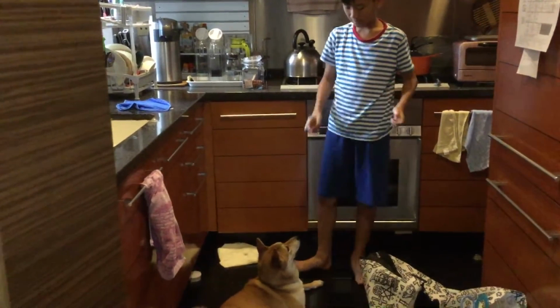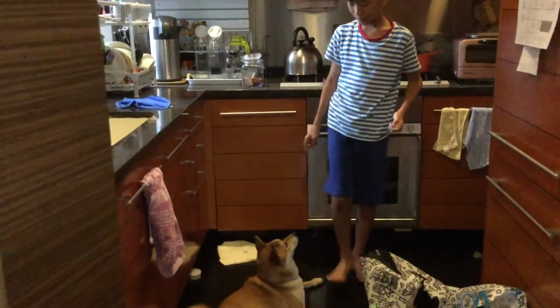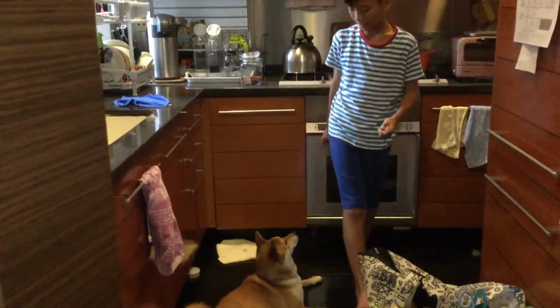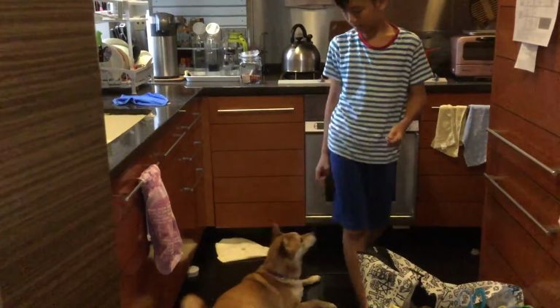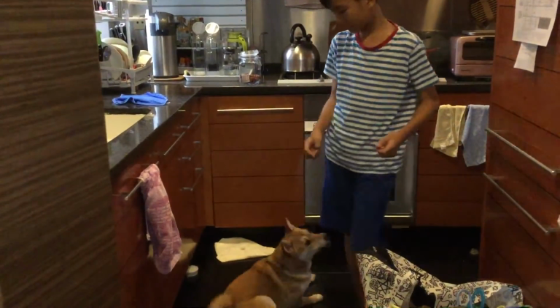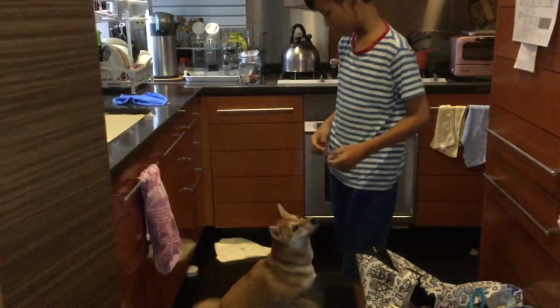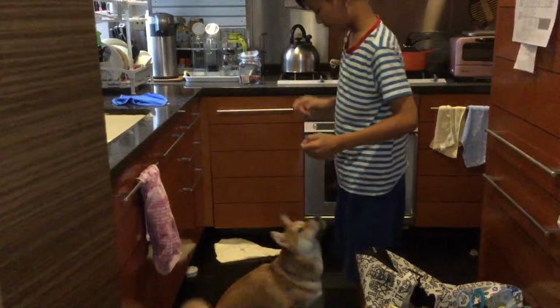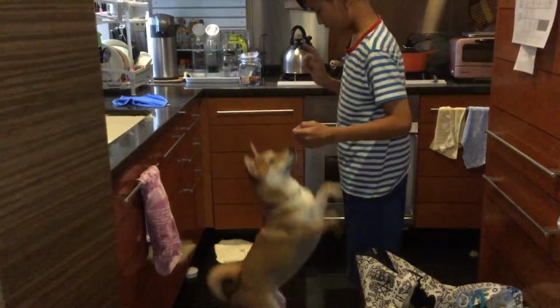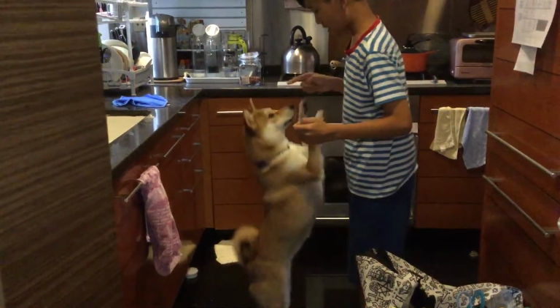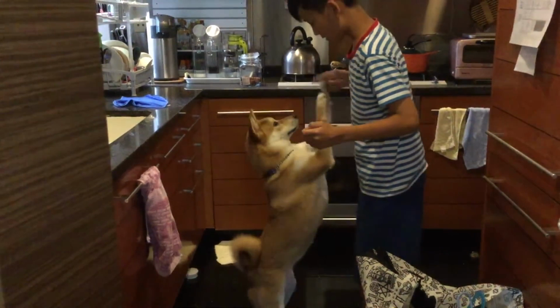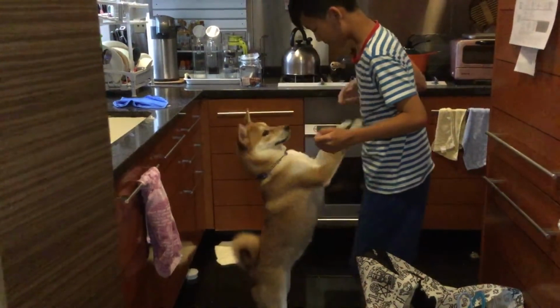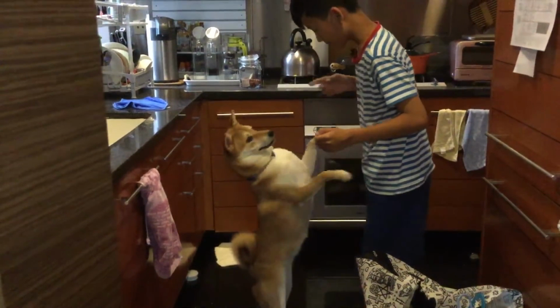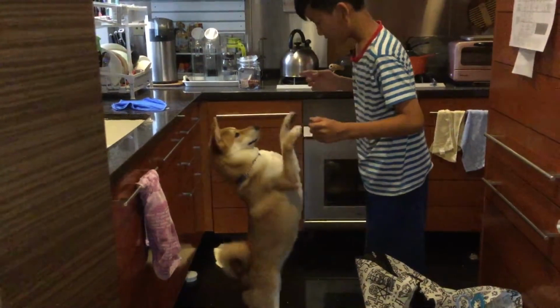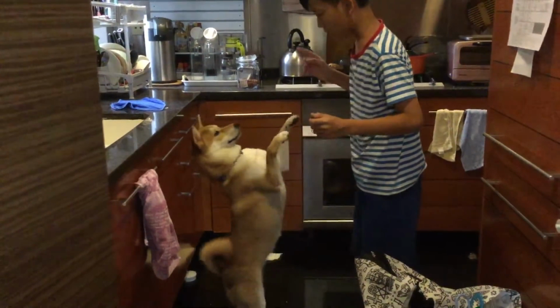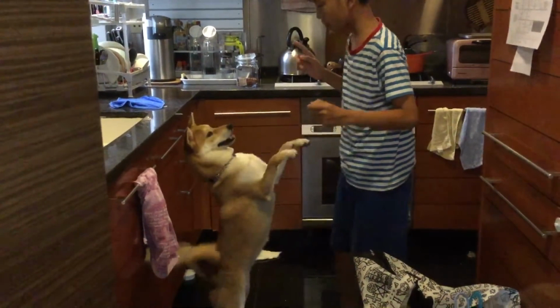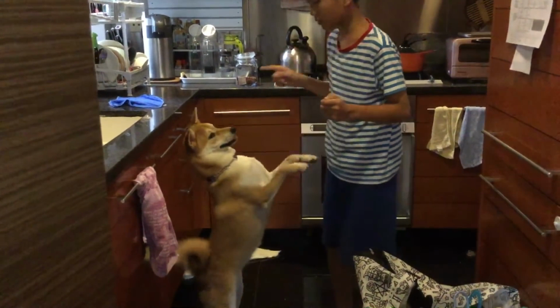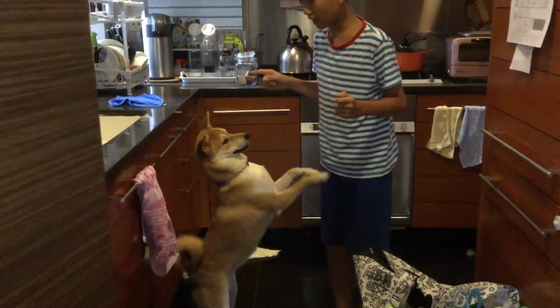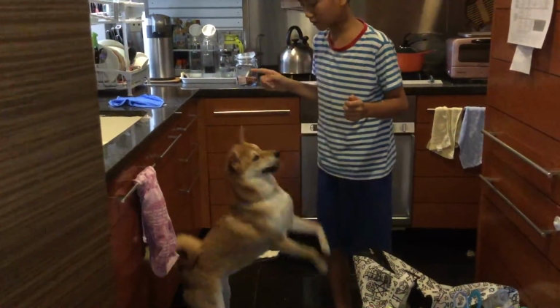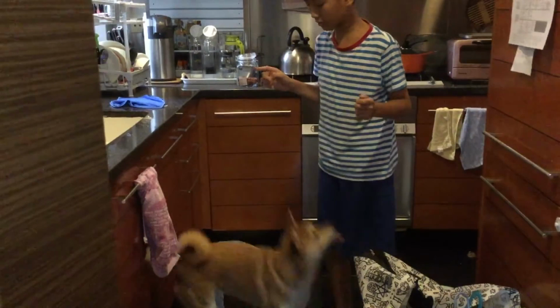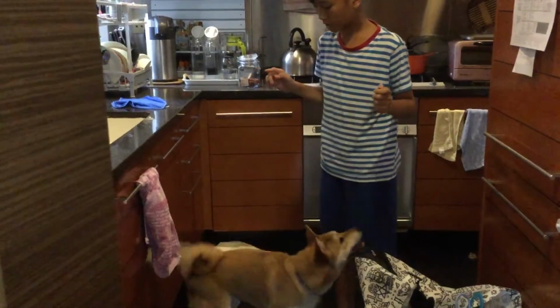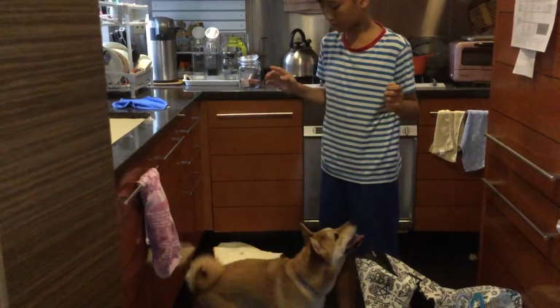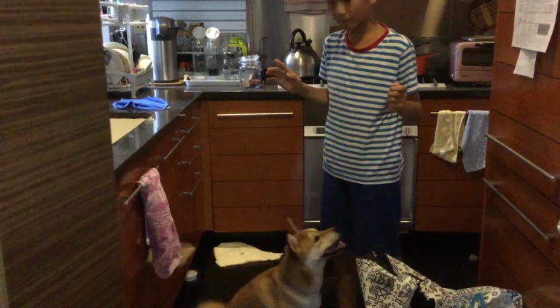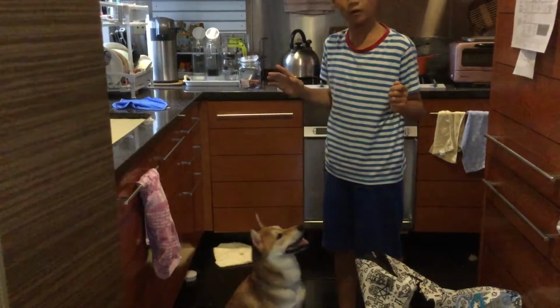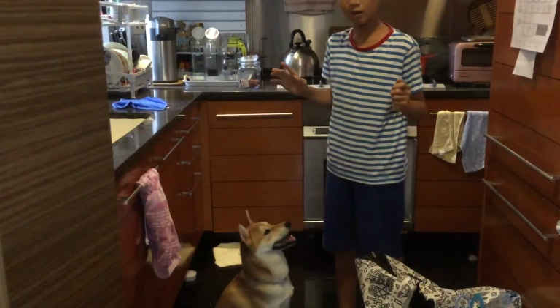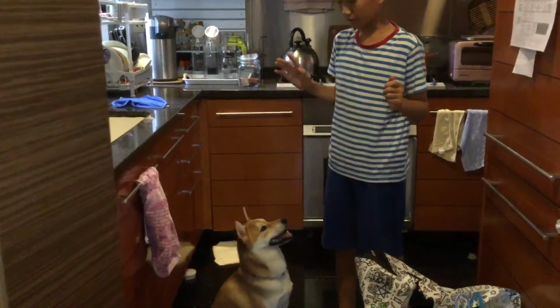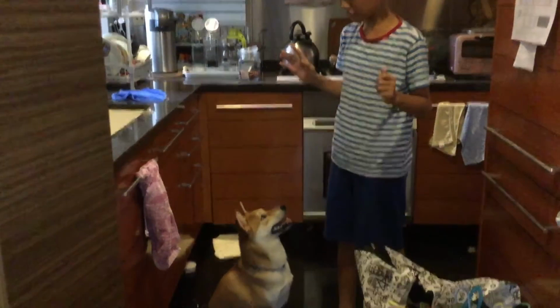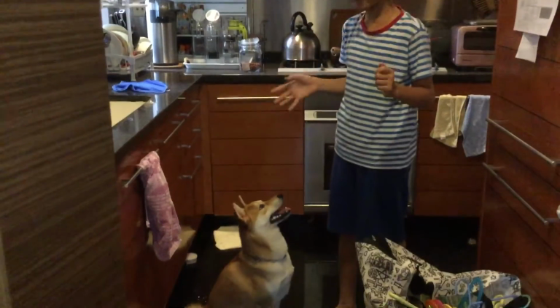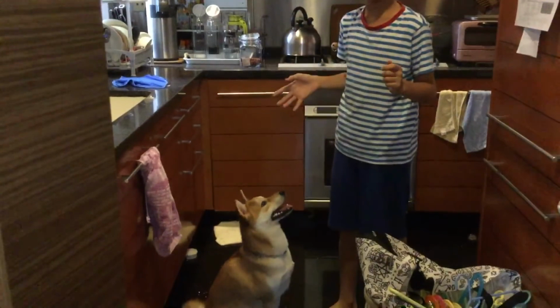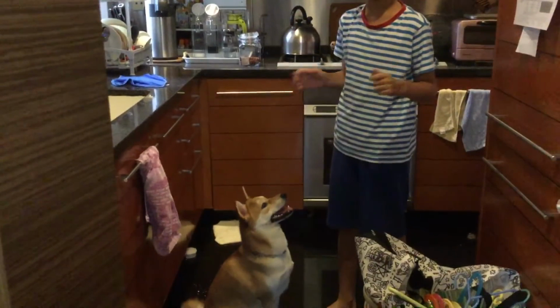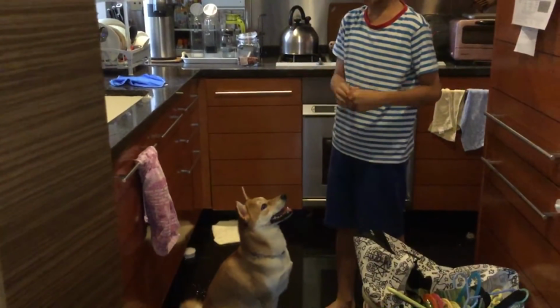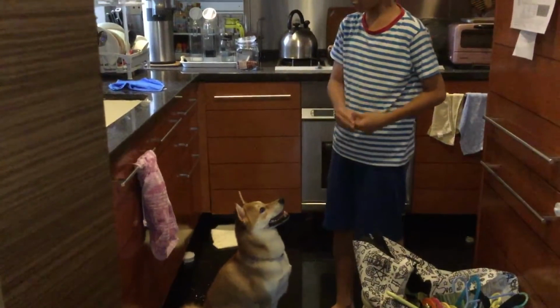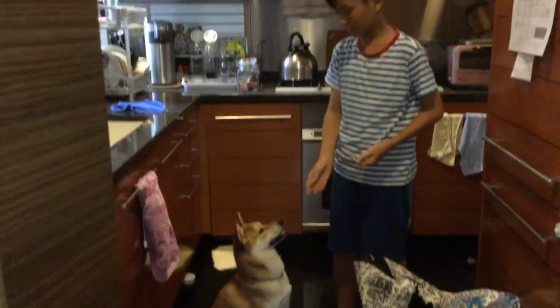Up again. Sit. Now keep on doing that without touching her bum. She'll get used to it and she'll sit on her own.